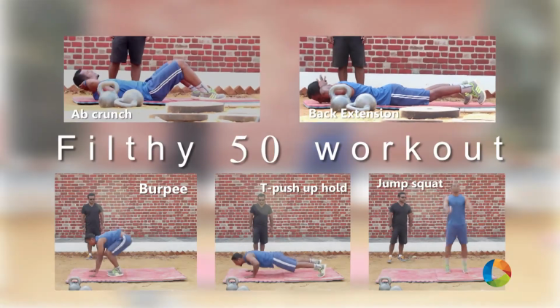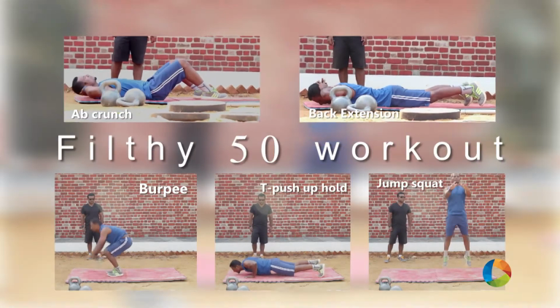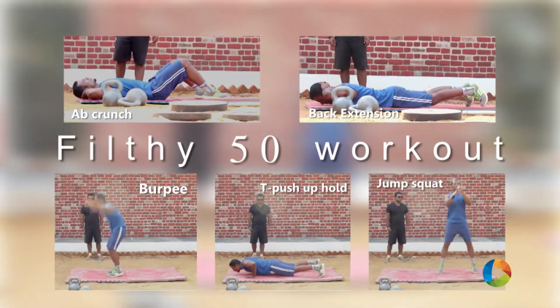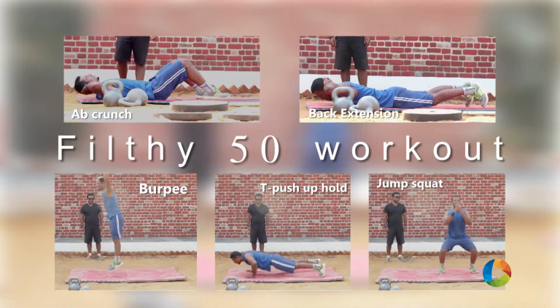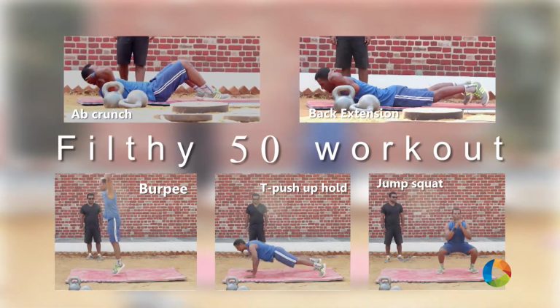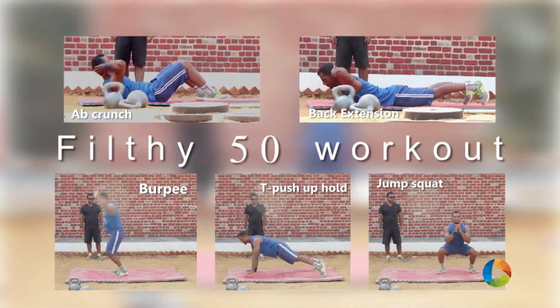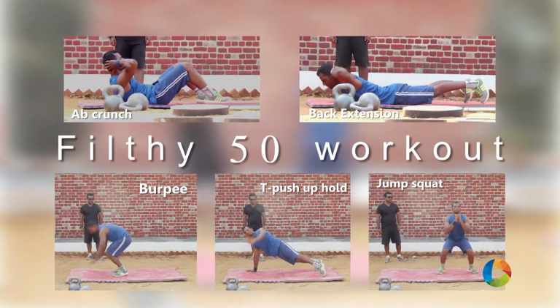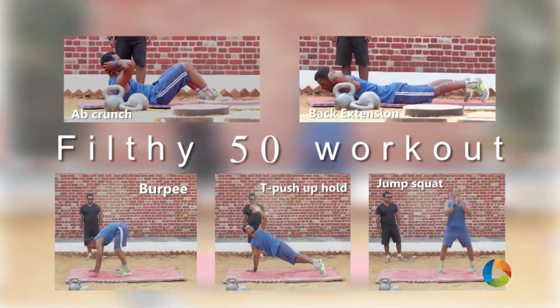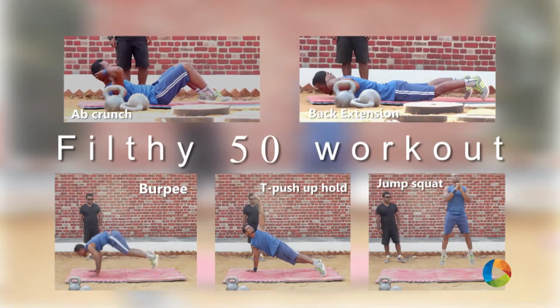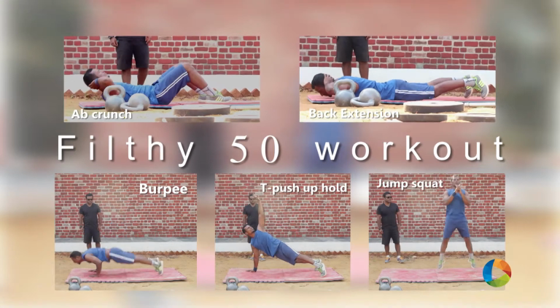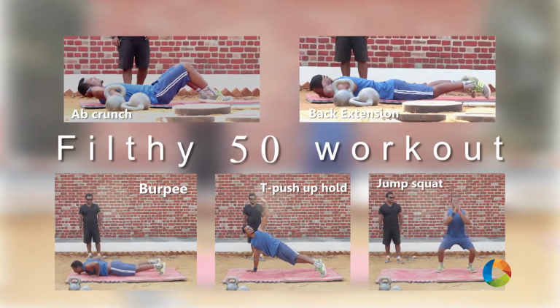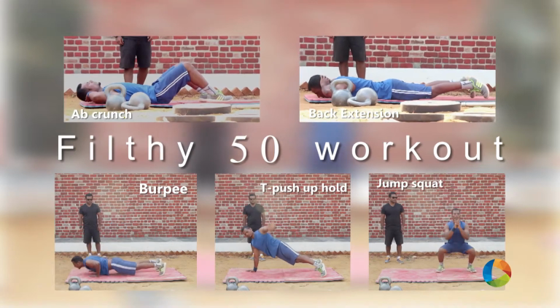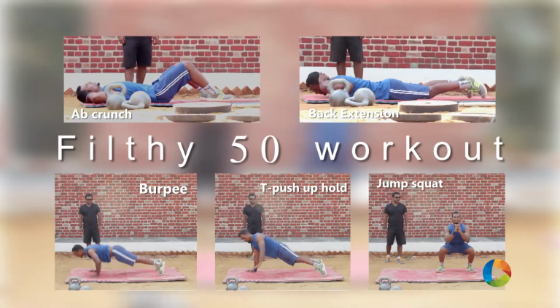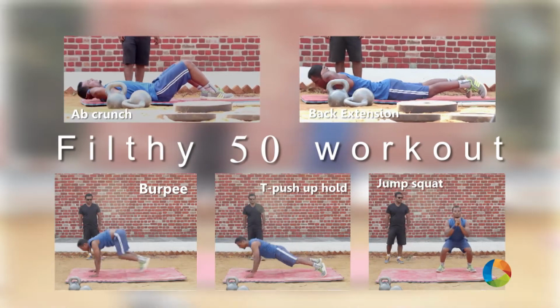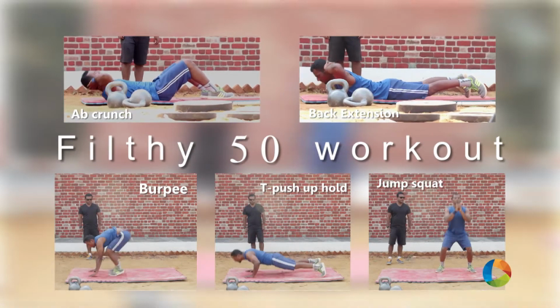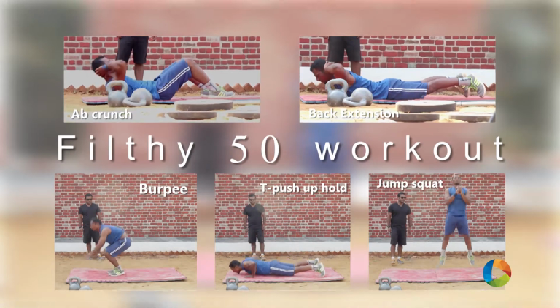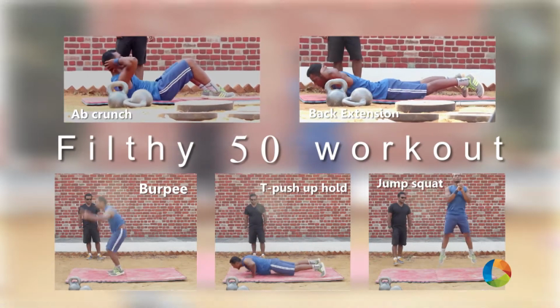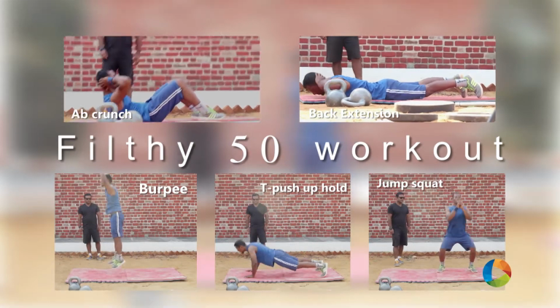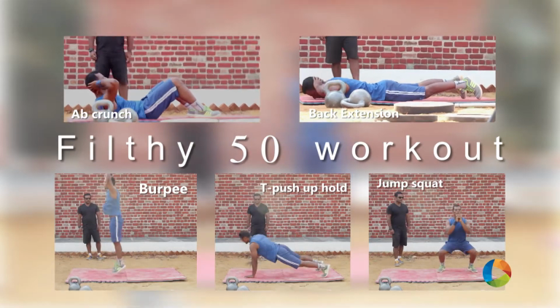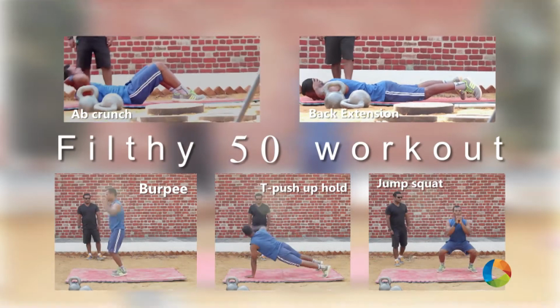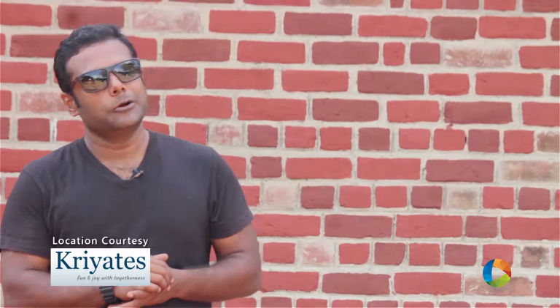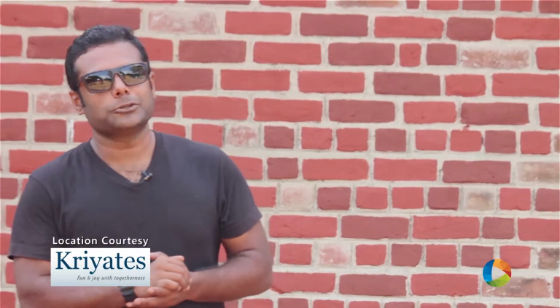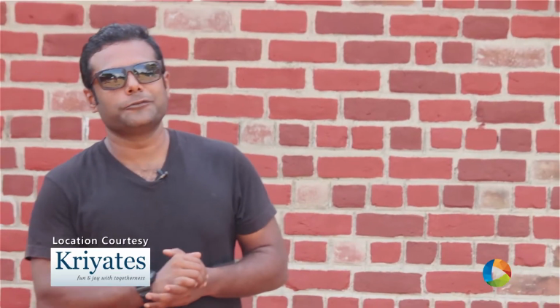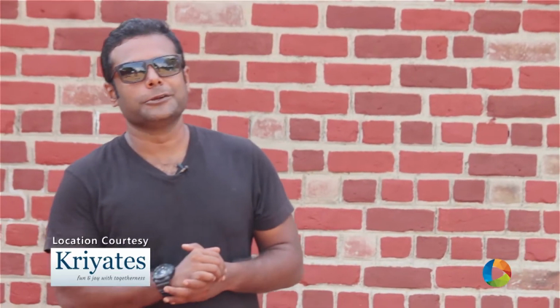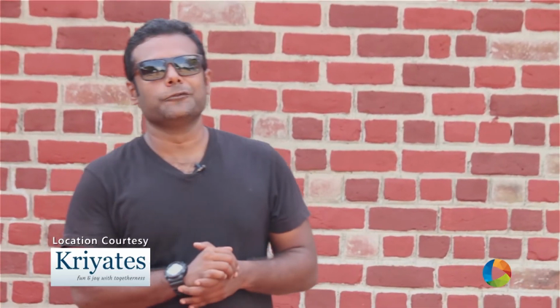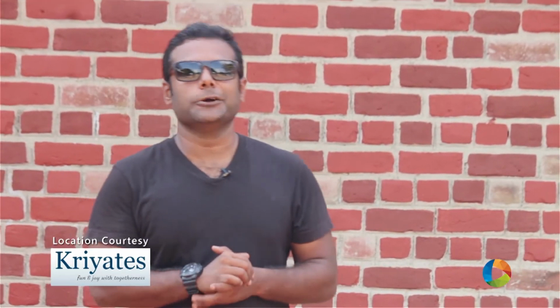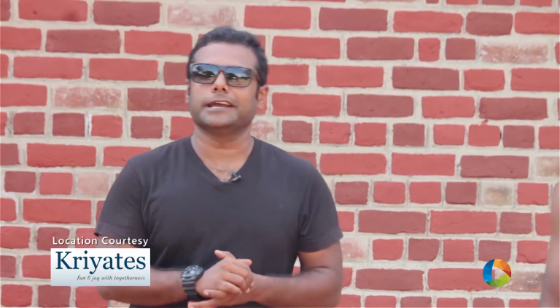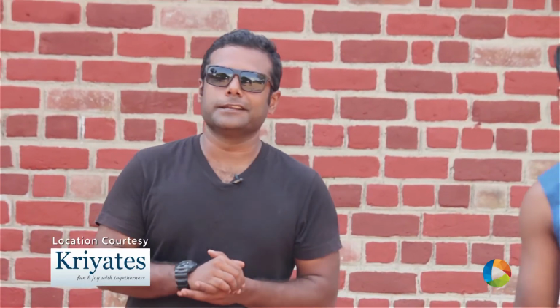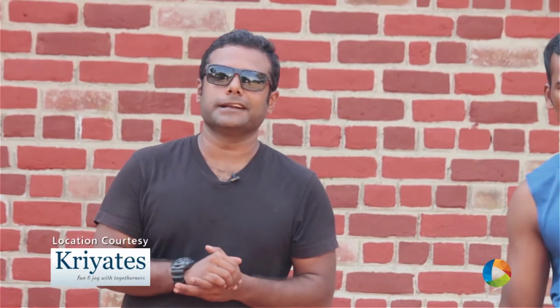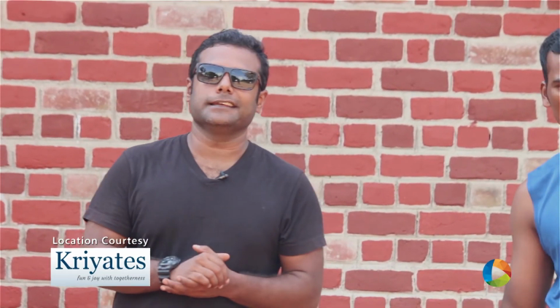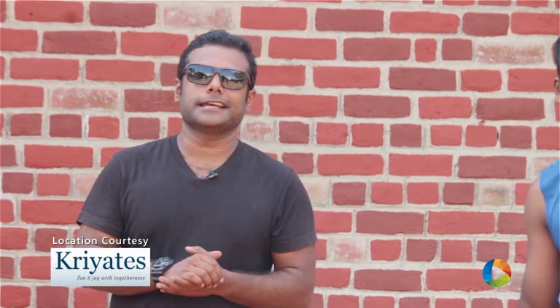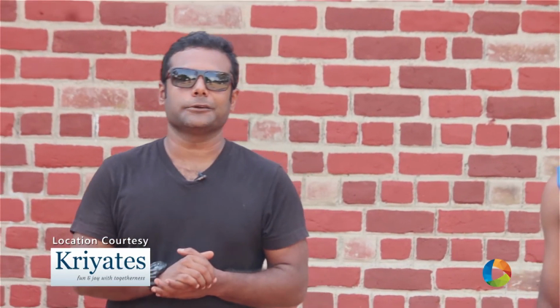So those are the 5 exercises. You are doing 50 reps of each exercise. Watch out for a new video every Monday. Thank you.